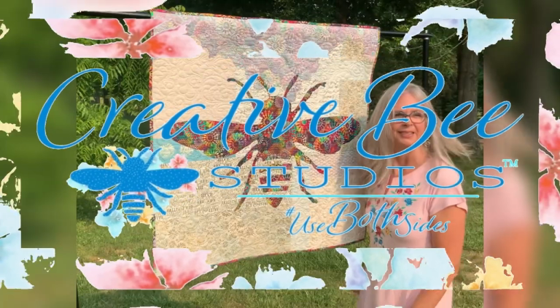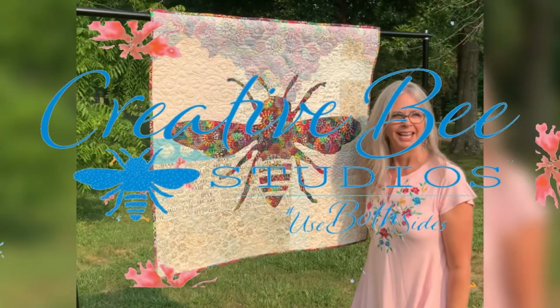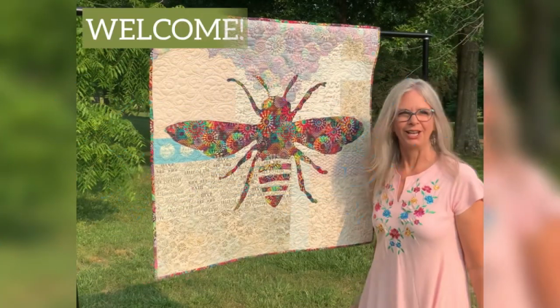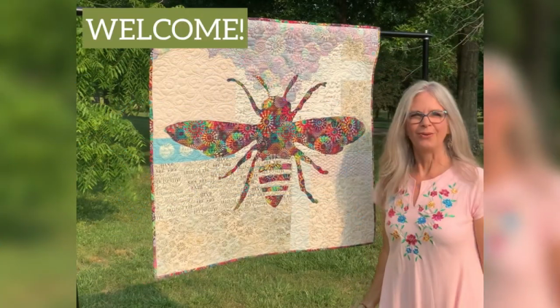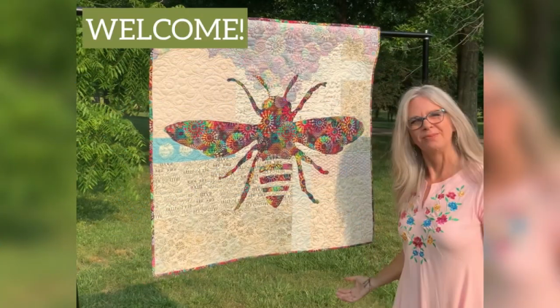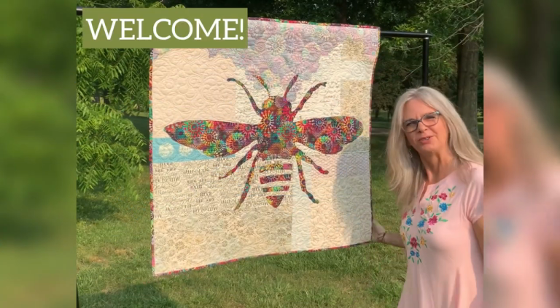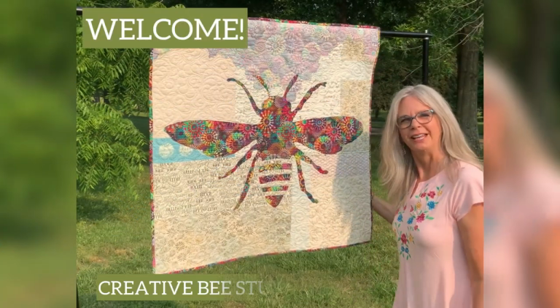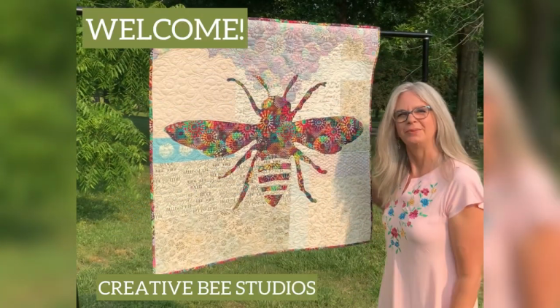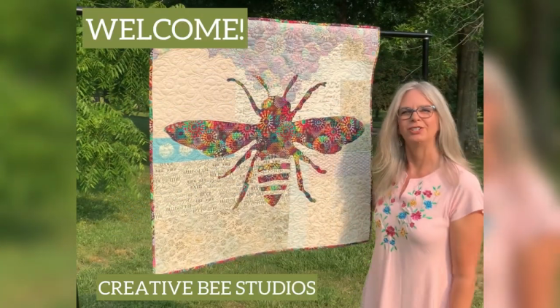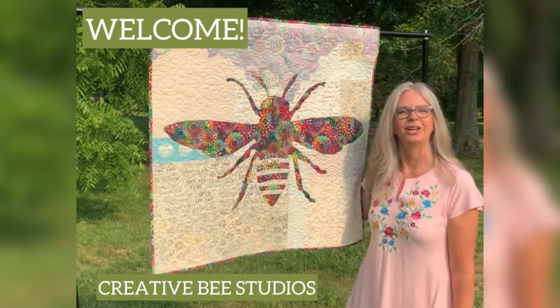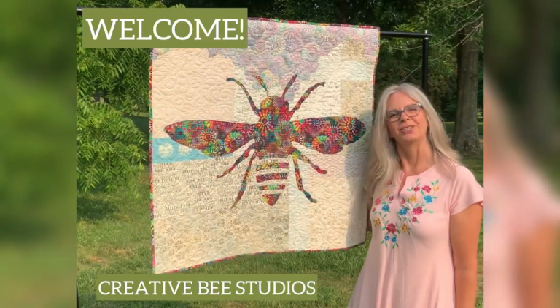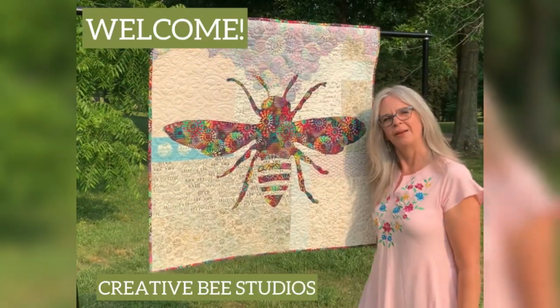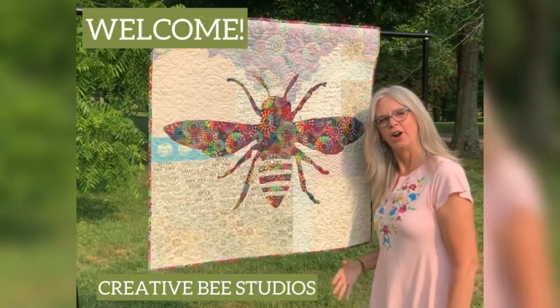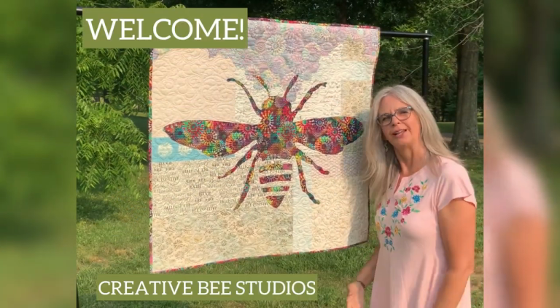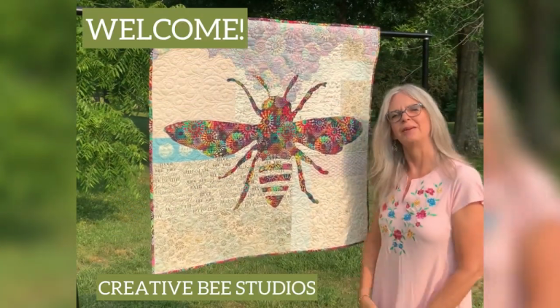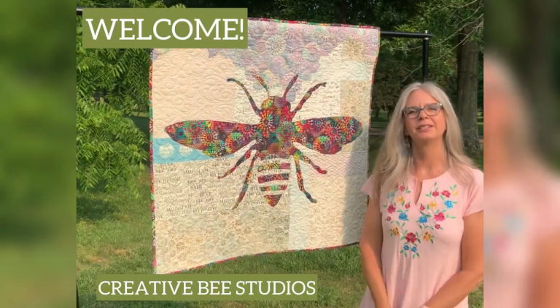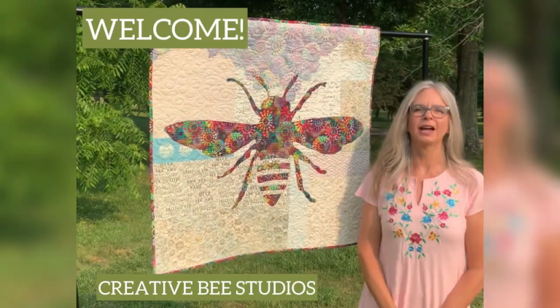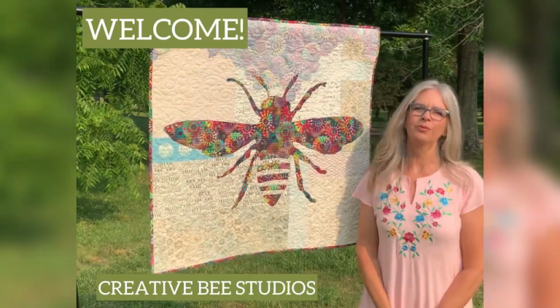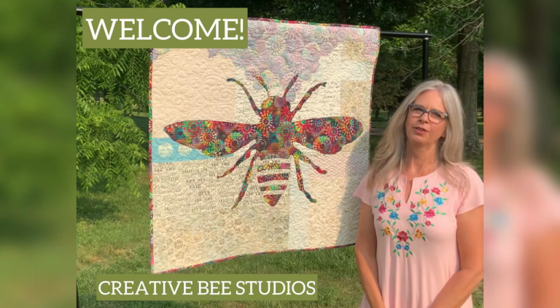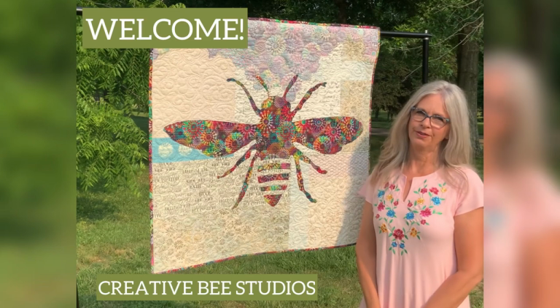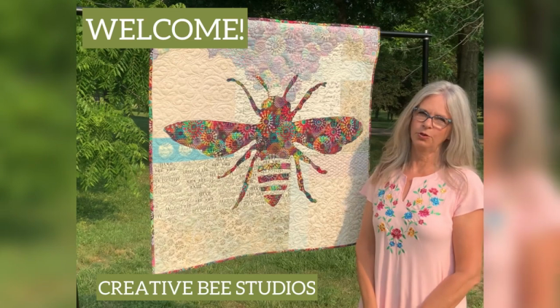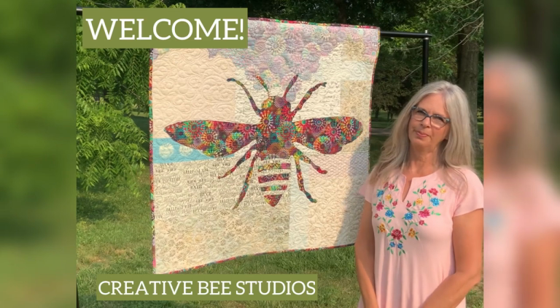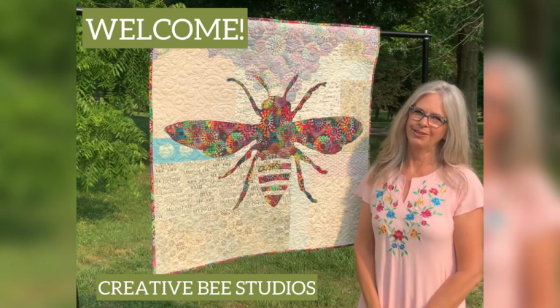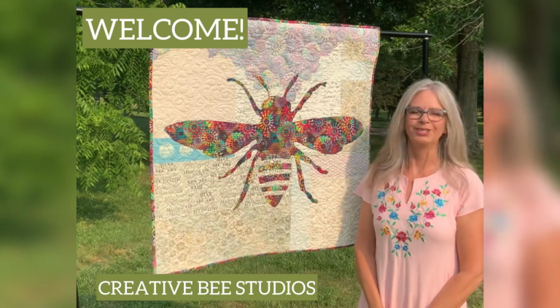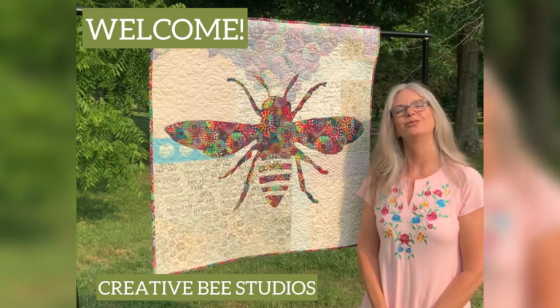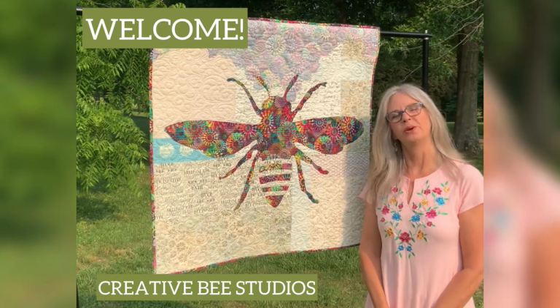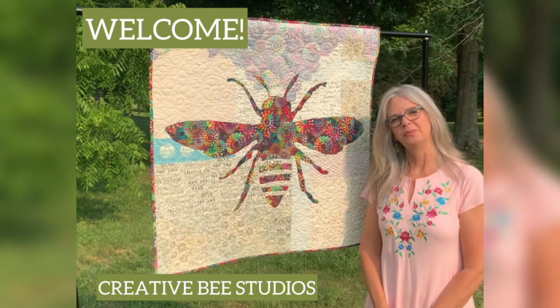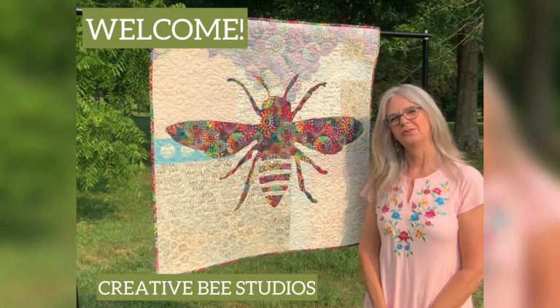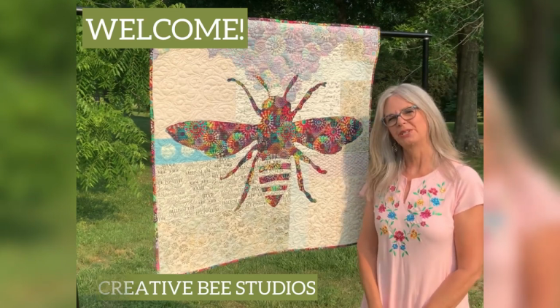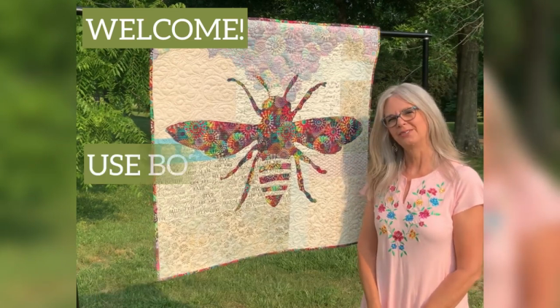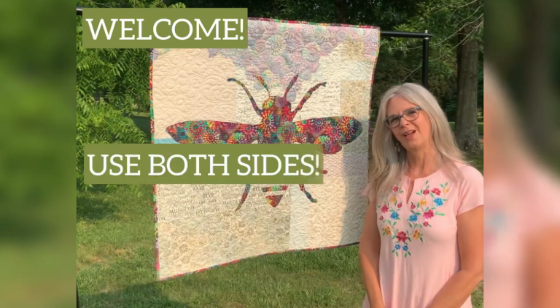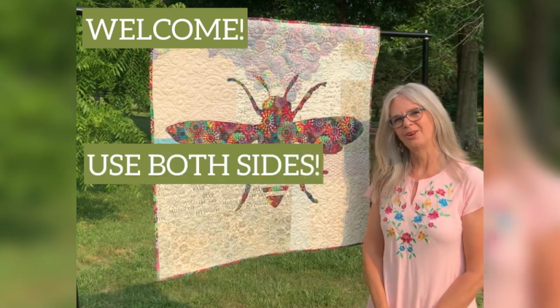Hello, welcome to Creative V Studios. I'm Carla. I'm the designer of more than 50 cool patterns that use both beautiful sides of fabric.